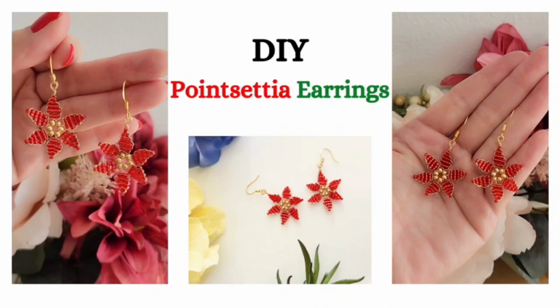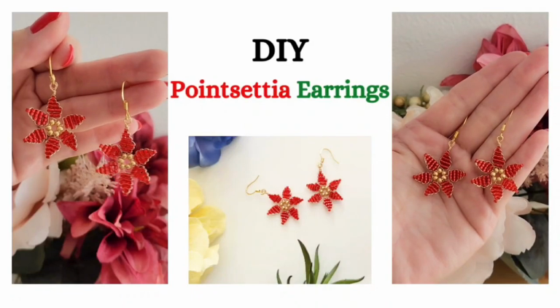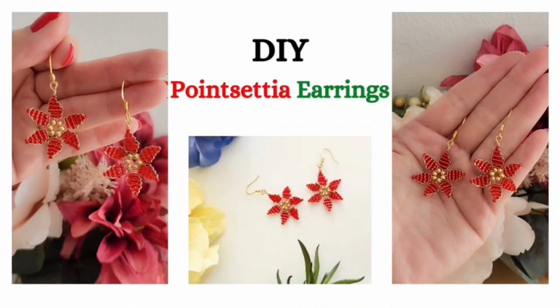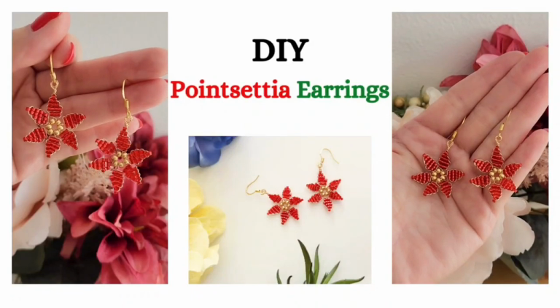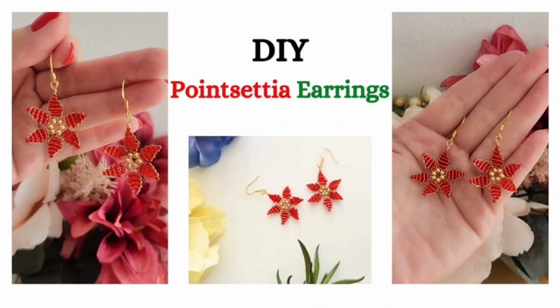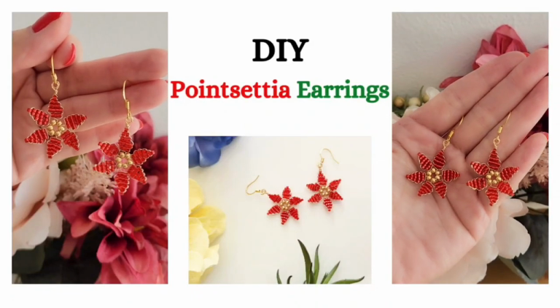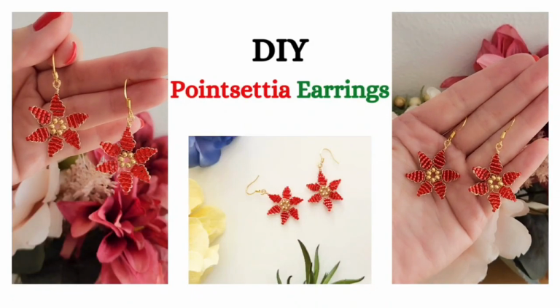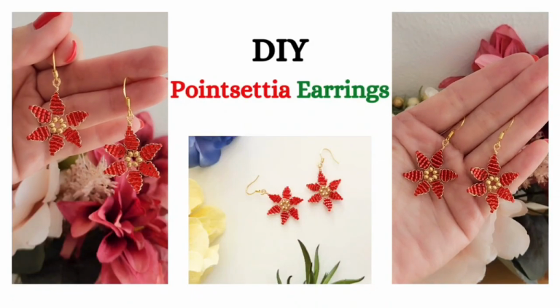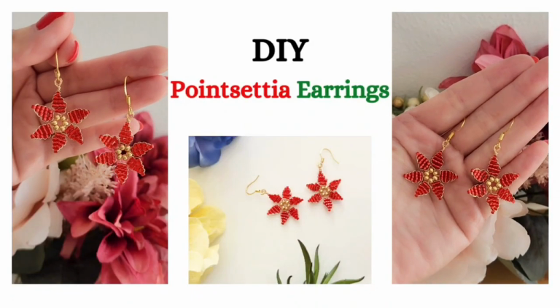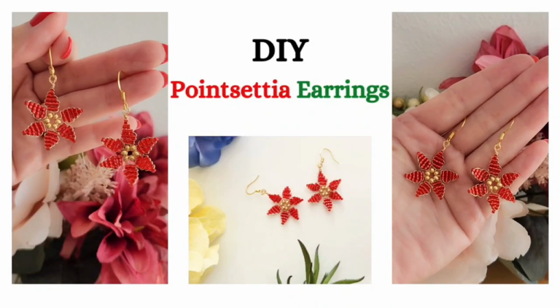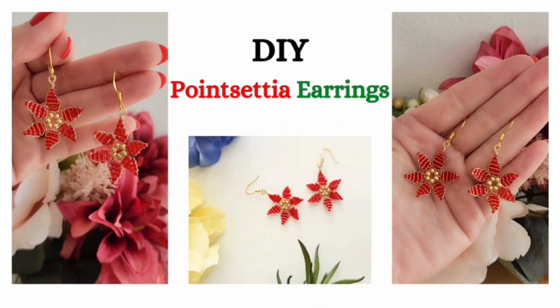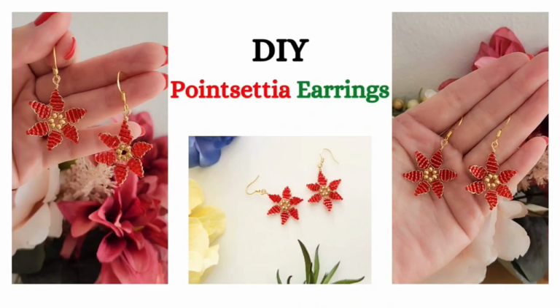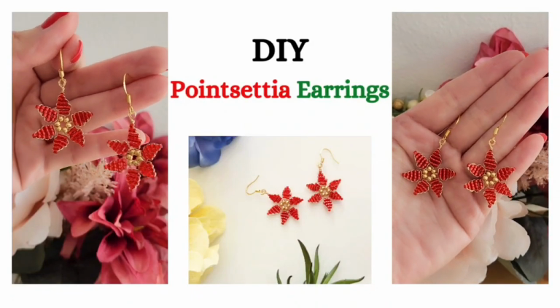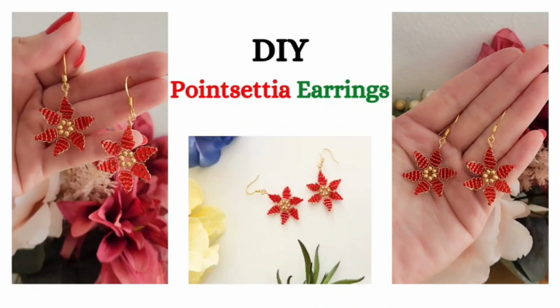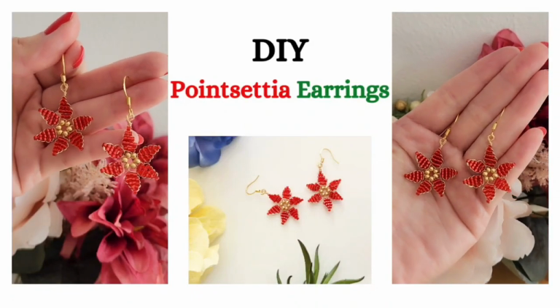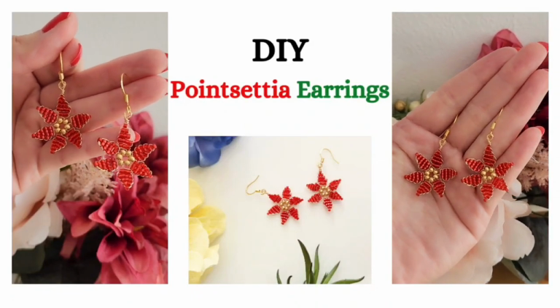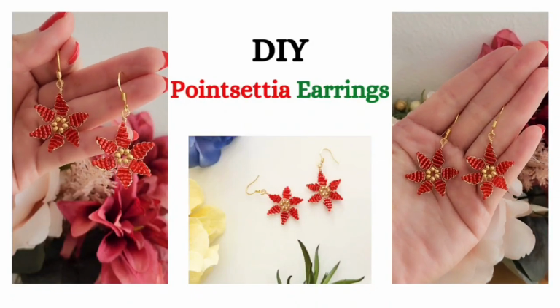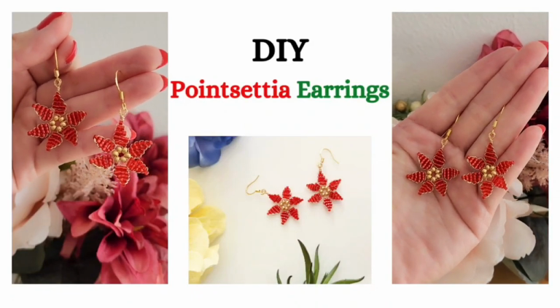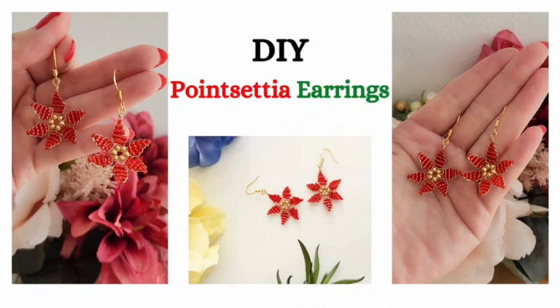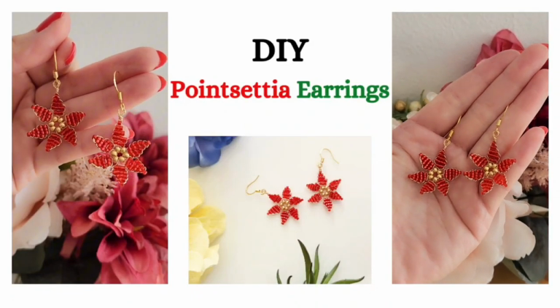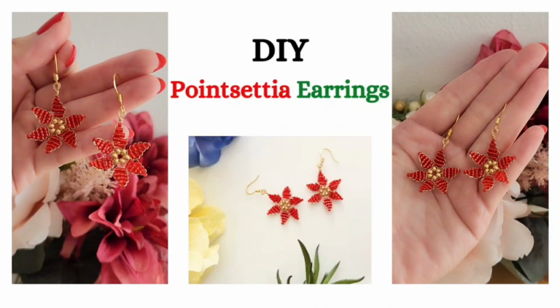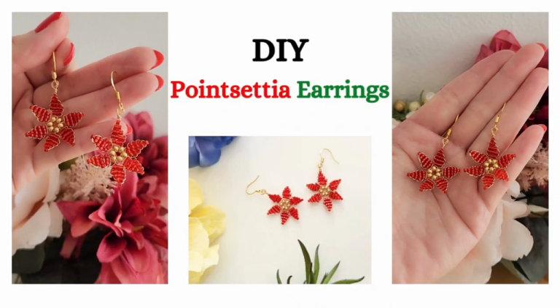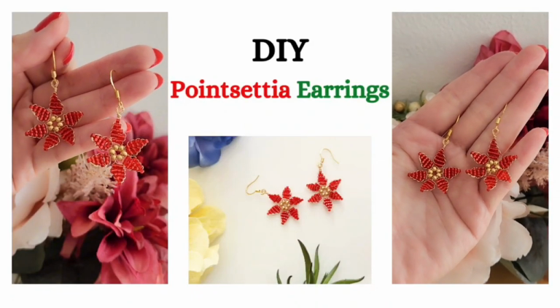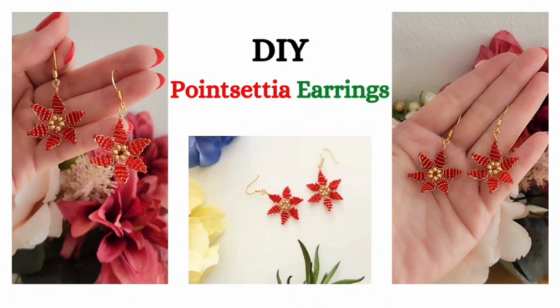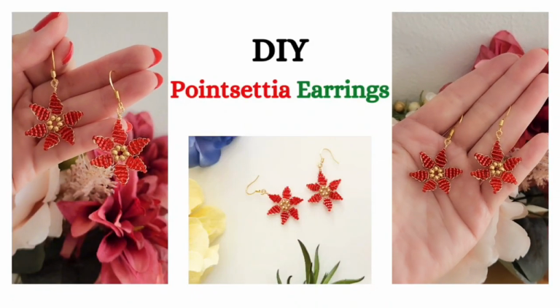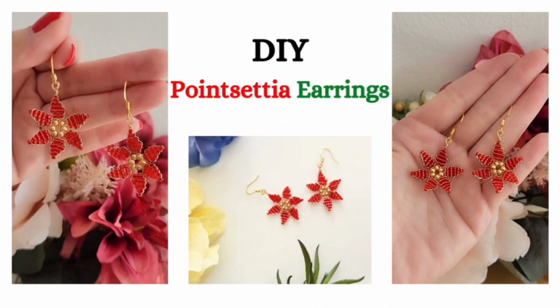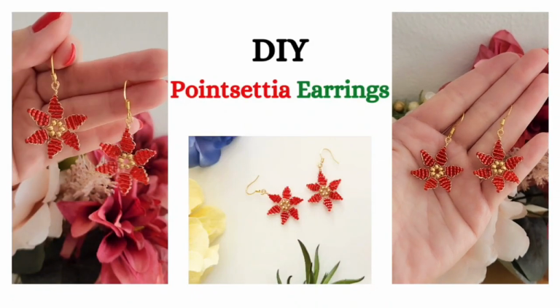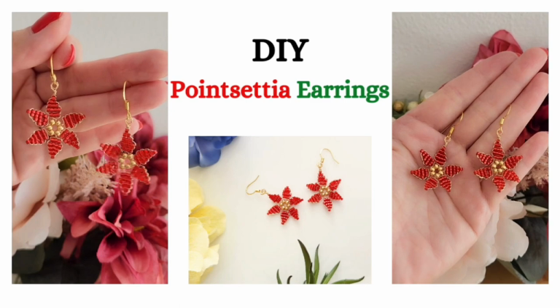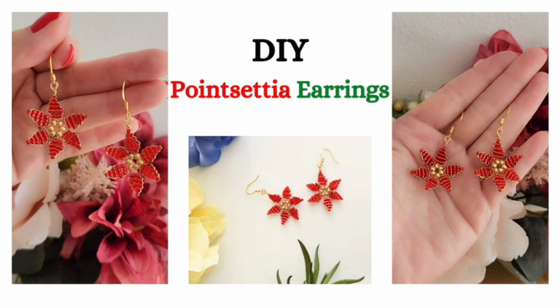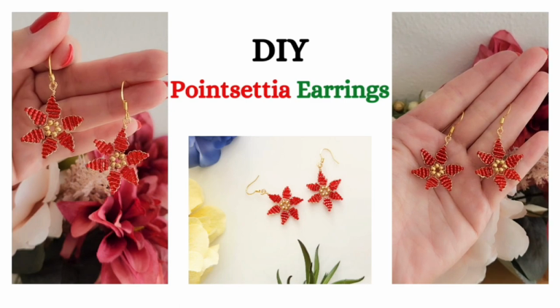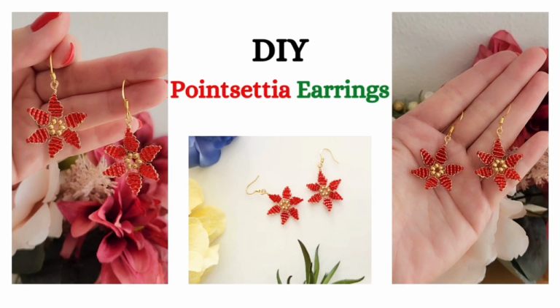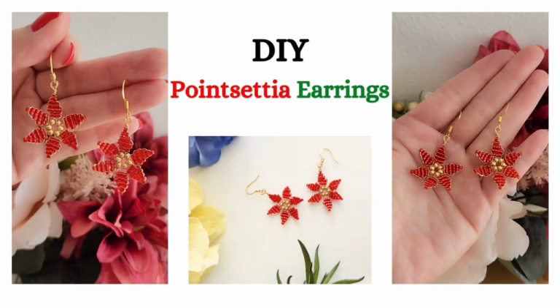Hi, welcome to my channel, Wailani Creations. My name is Wendy and today we'll be making these poinsettia earrings.